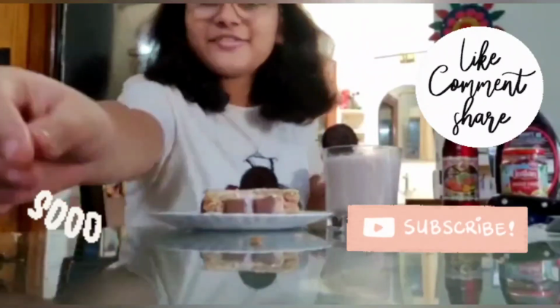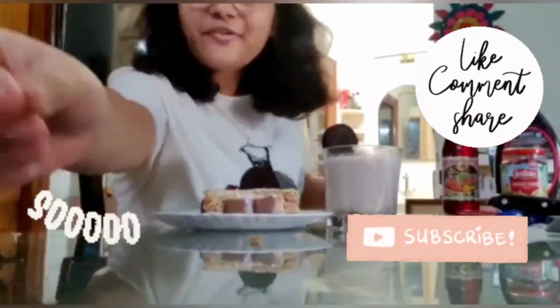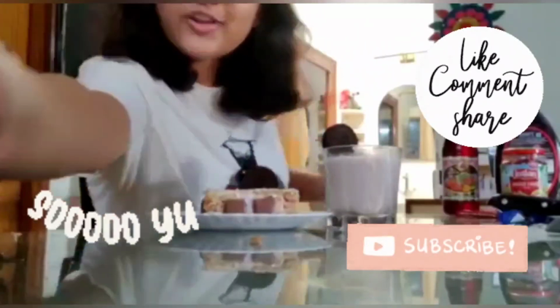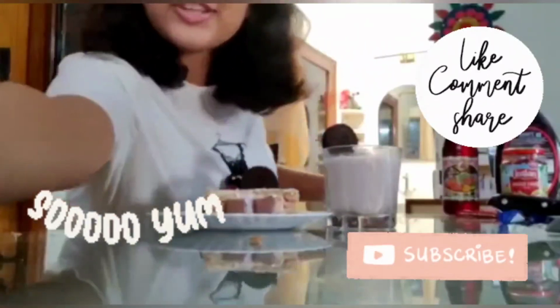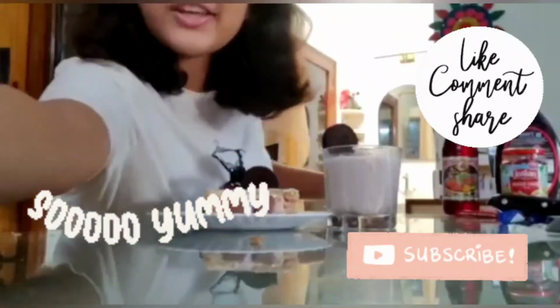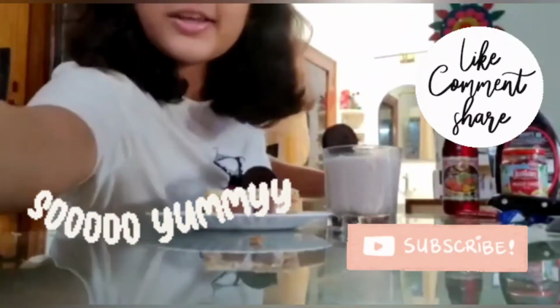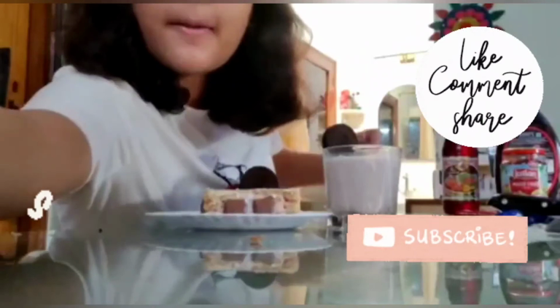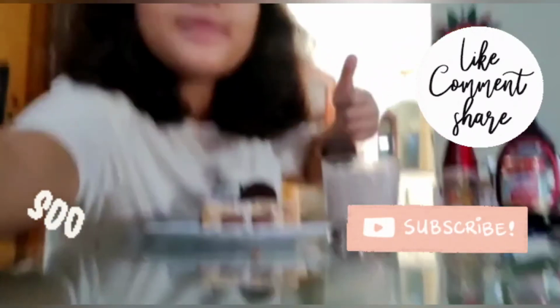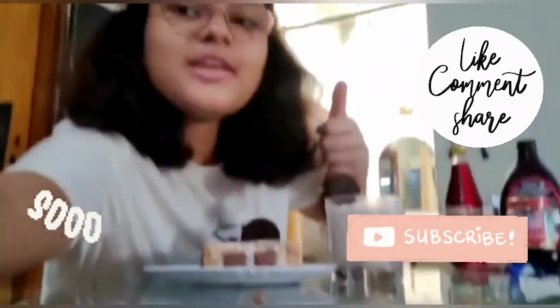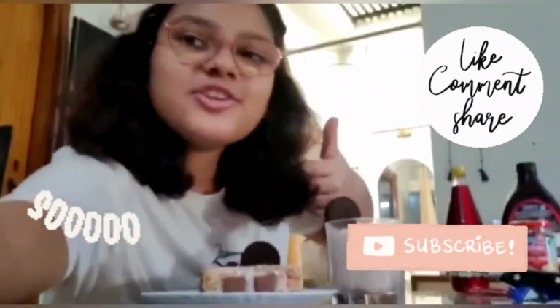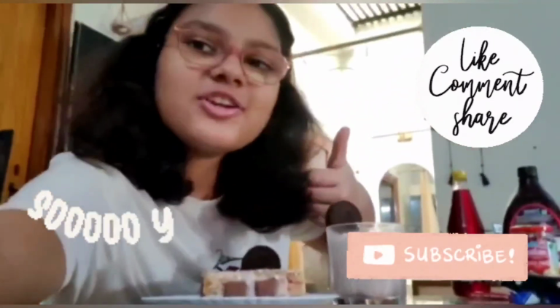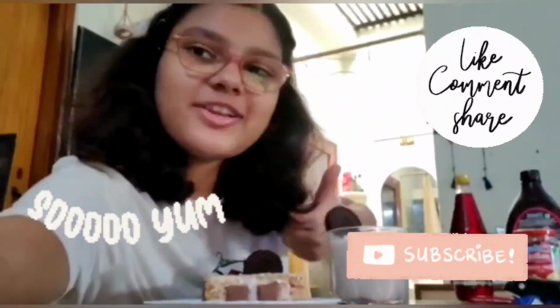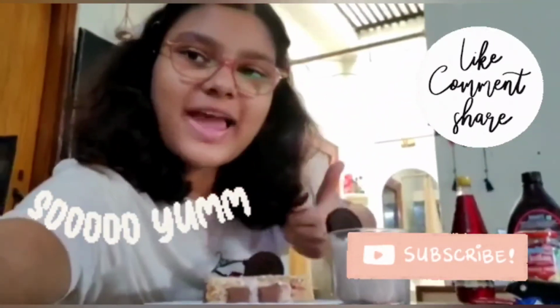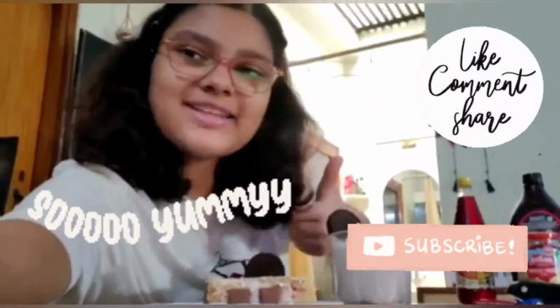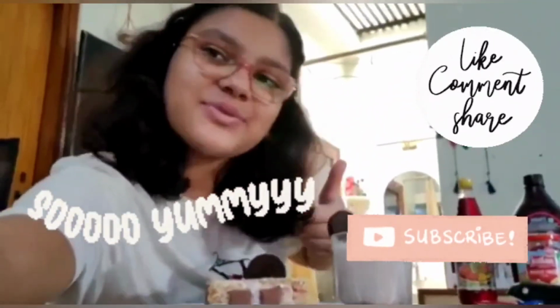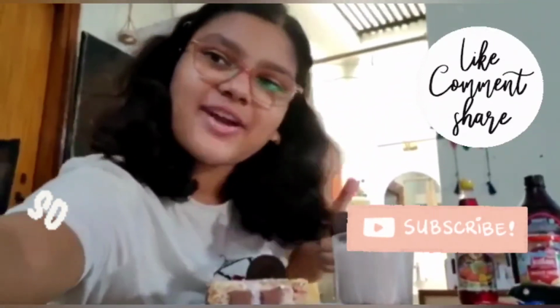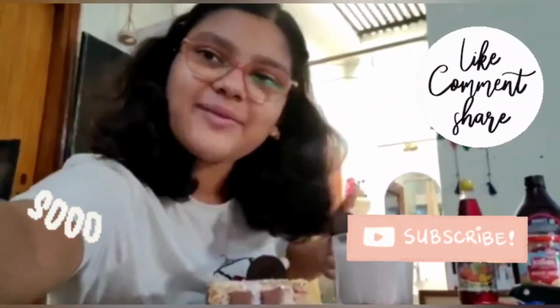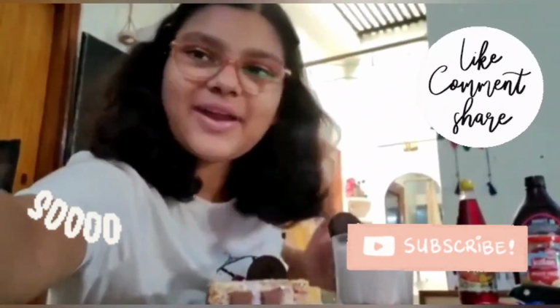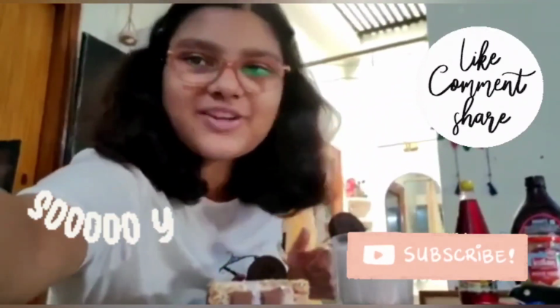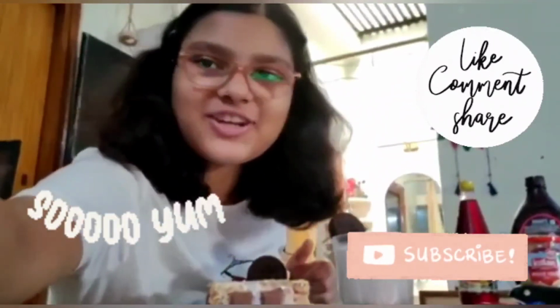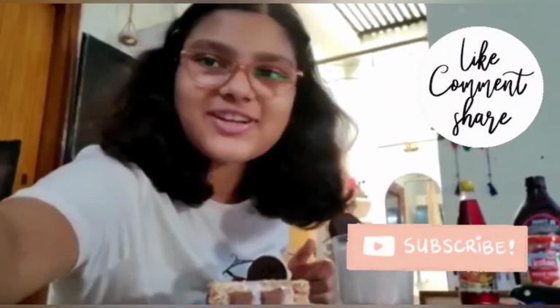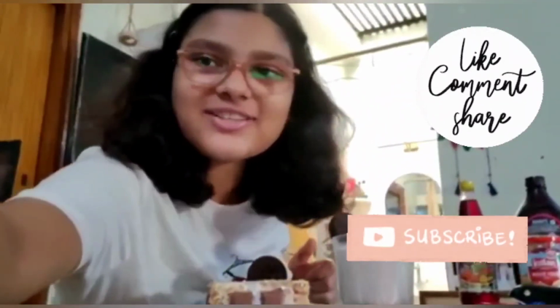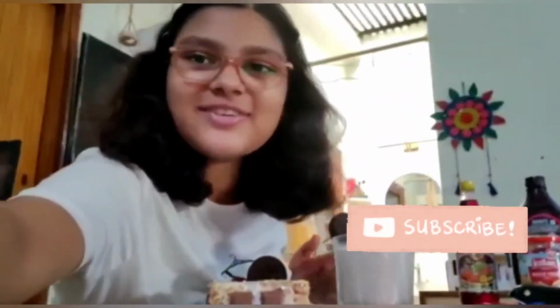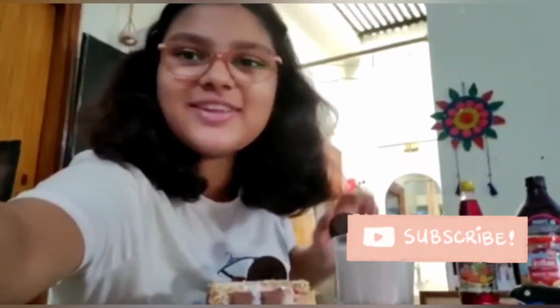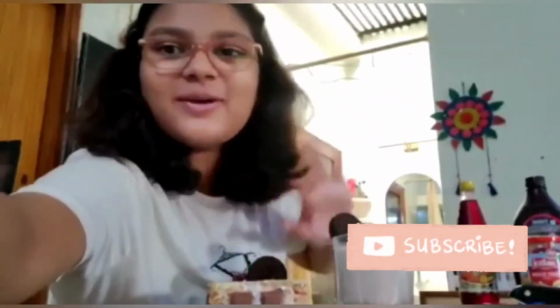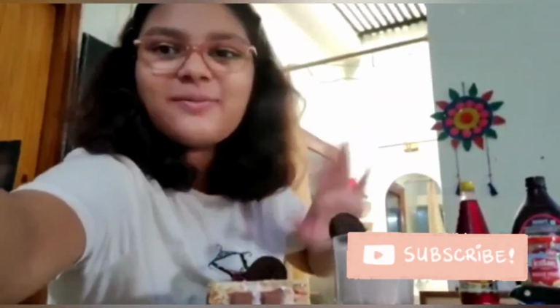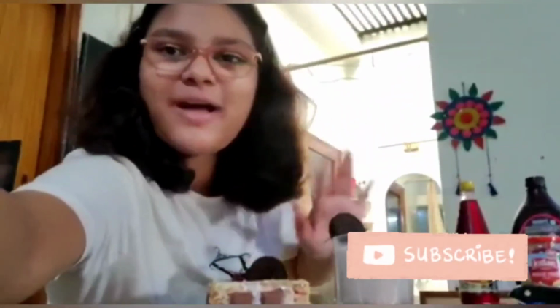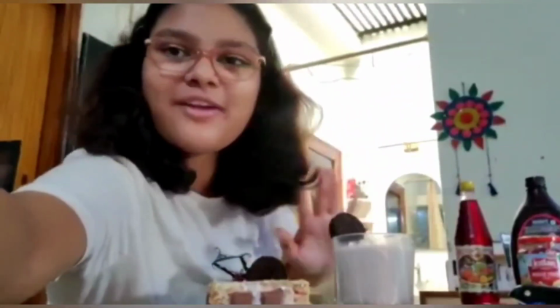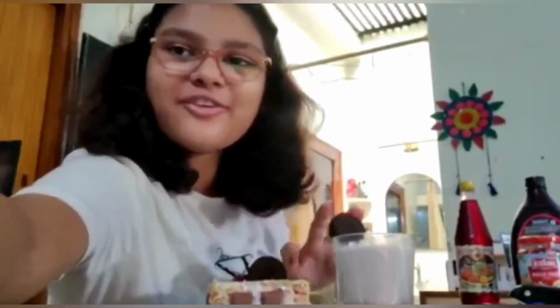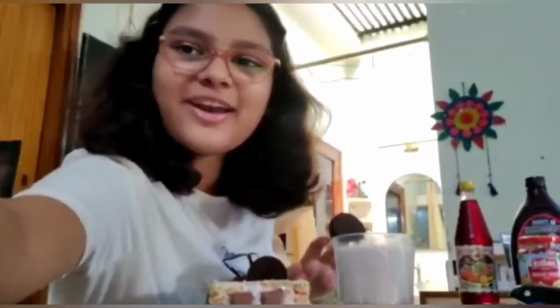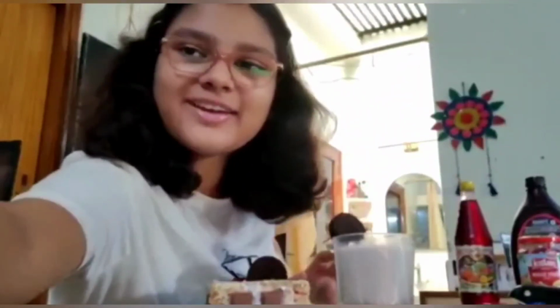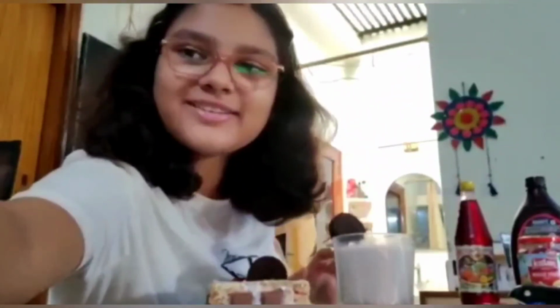Thanks for watching. Make sure to like, subscribe and share this video. Bye guys!